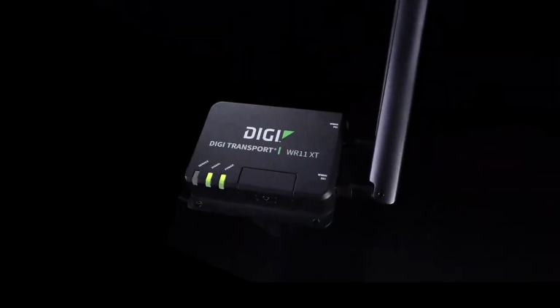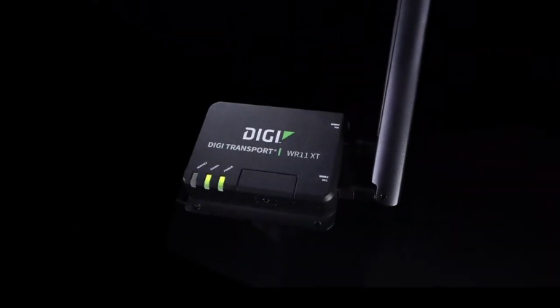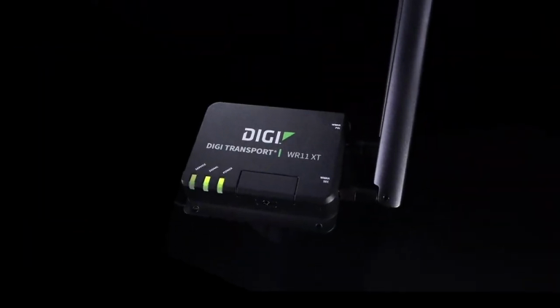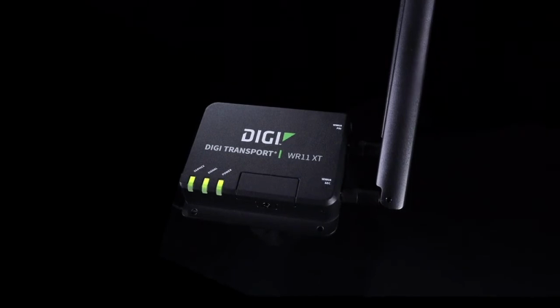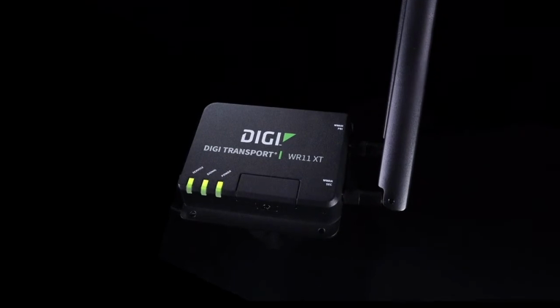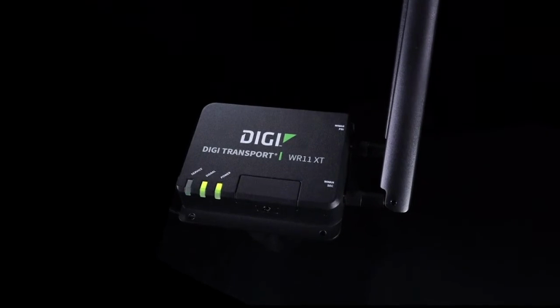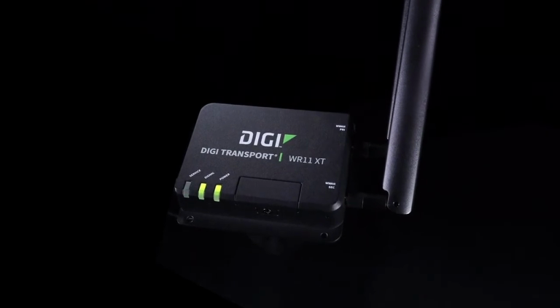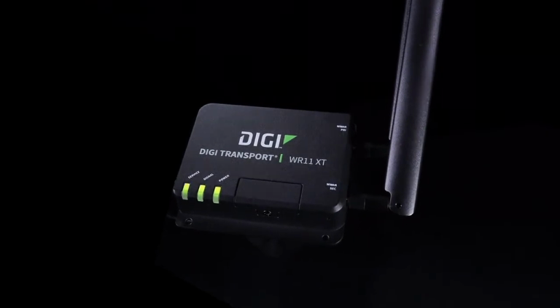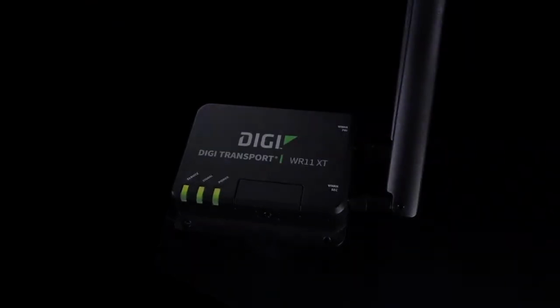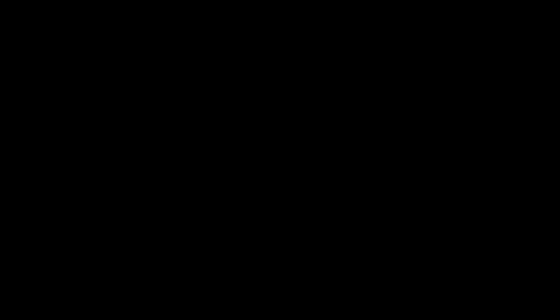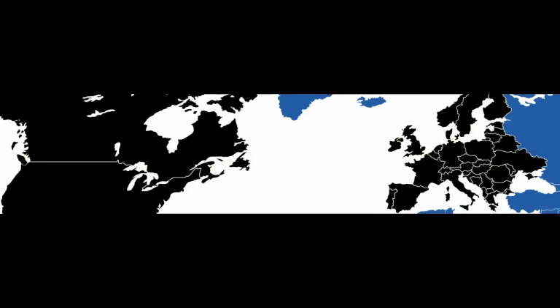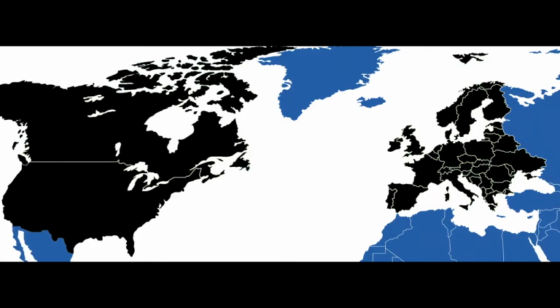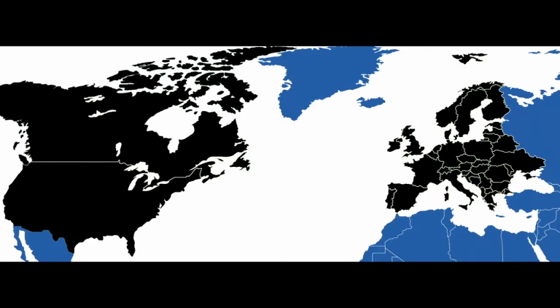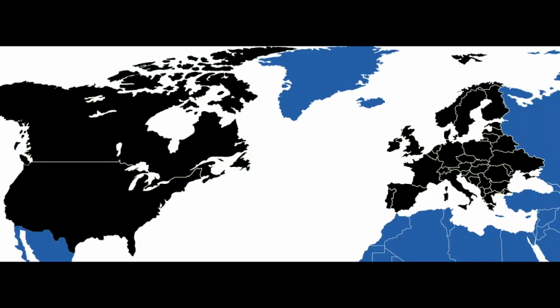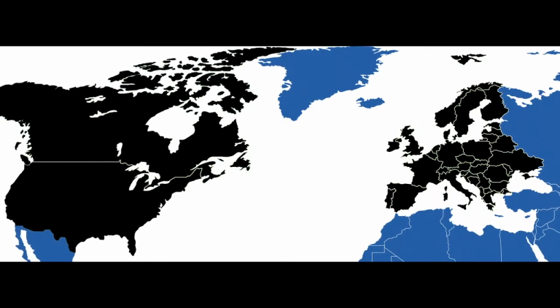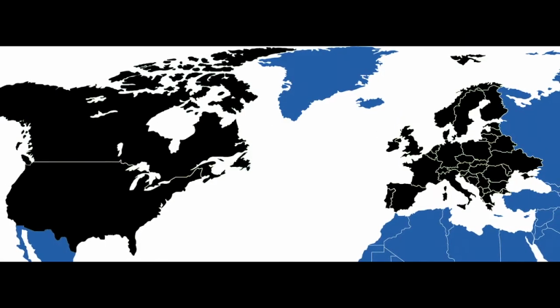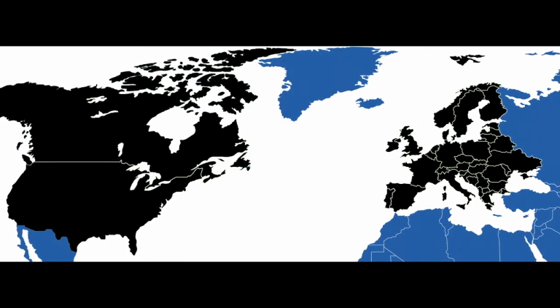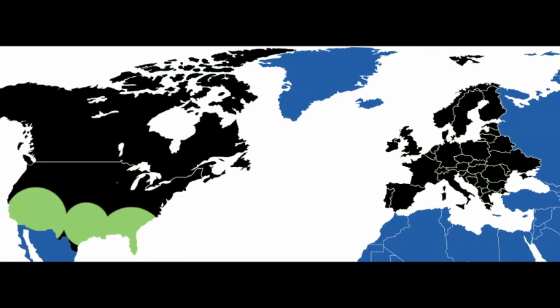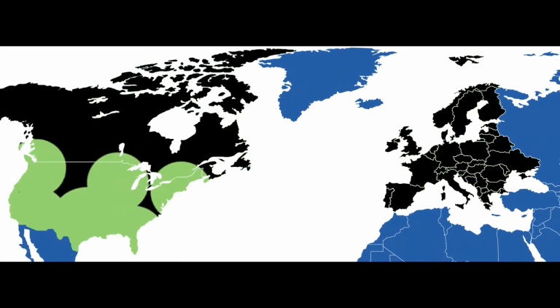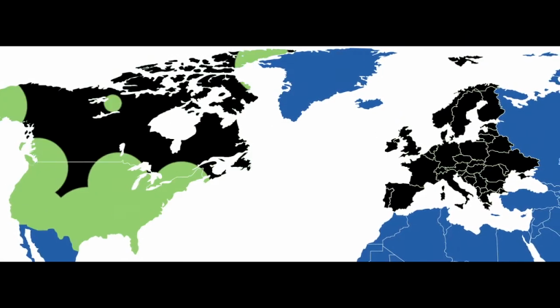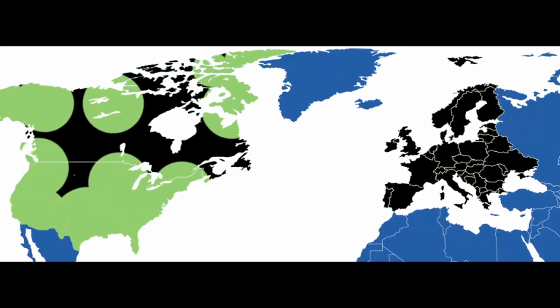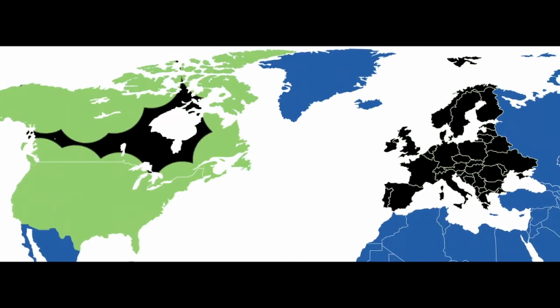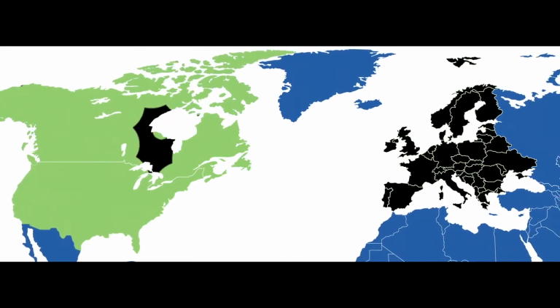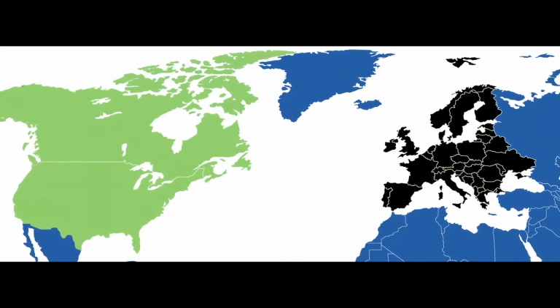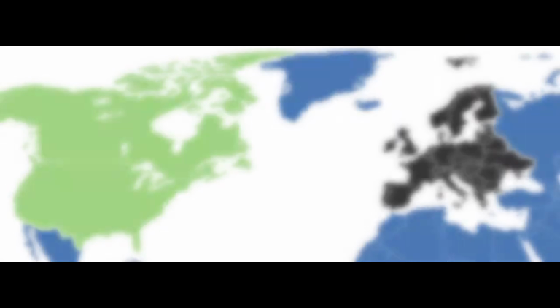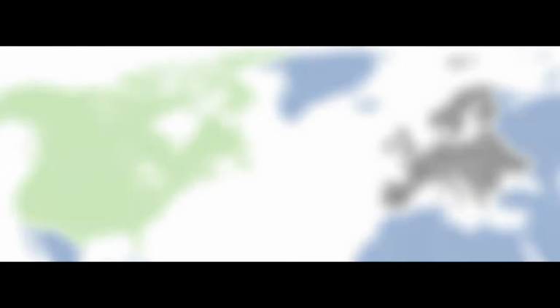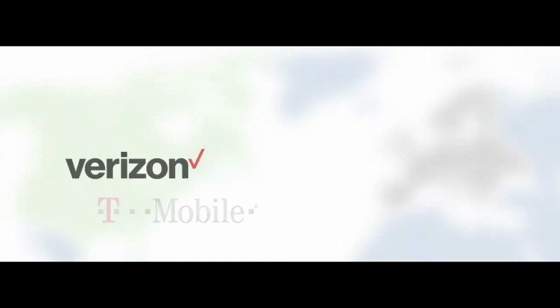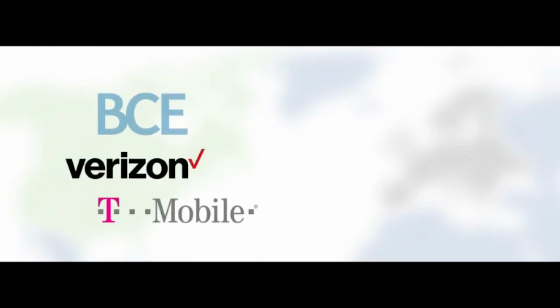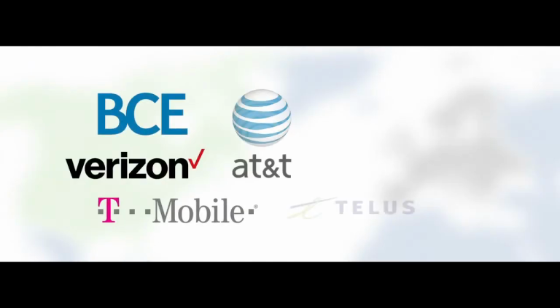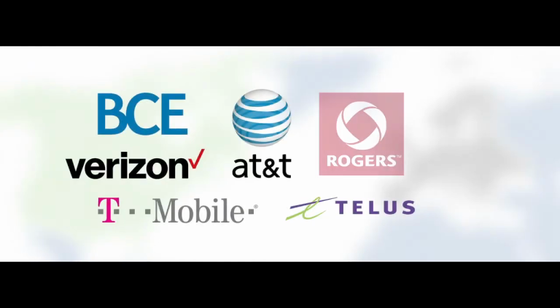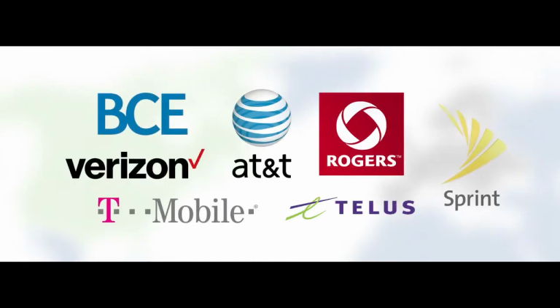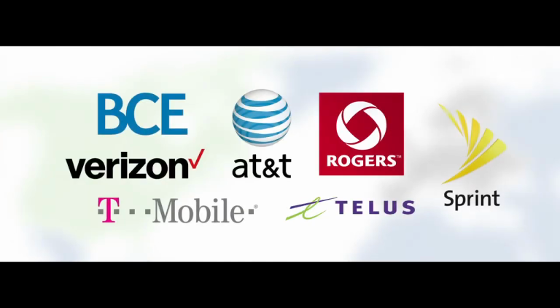the Digi WR11XT offers a single part number that will cover all of North America. Just pick the best carrier for your sites.